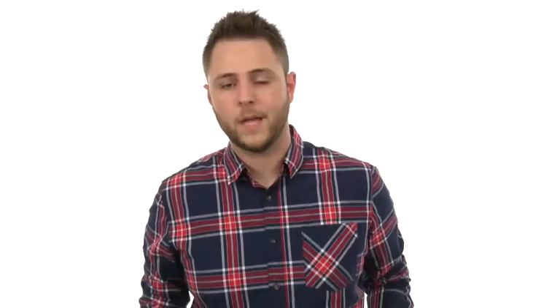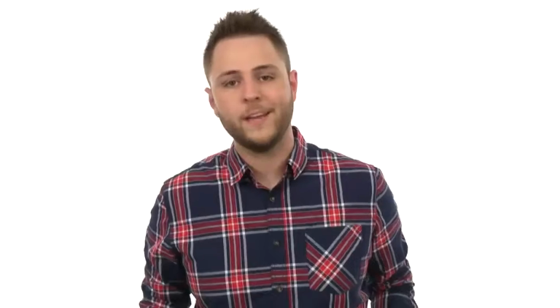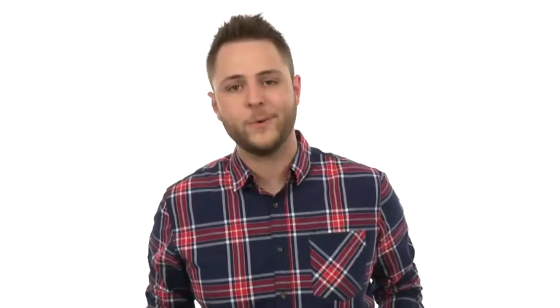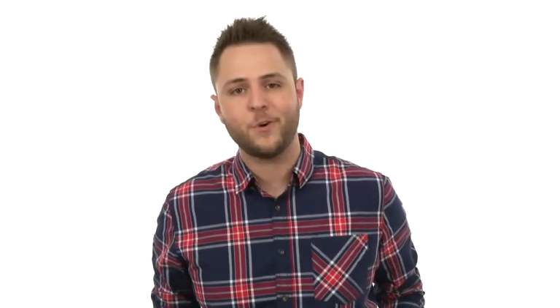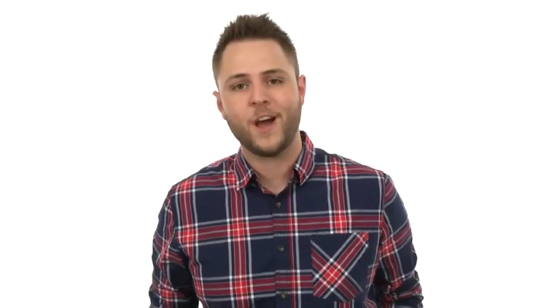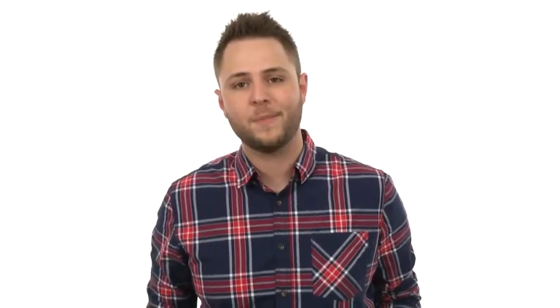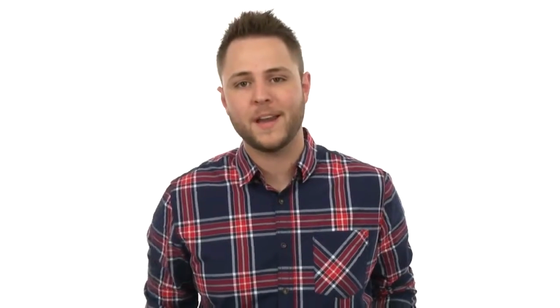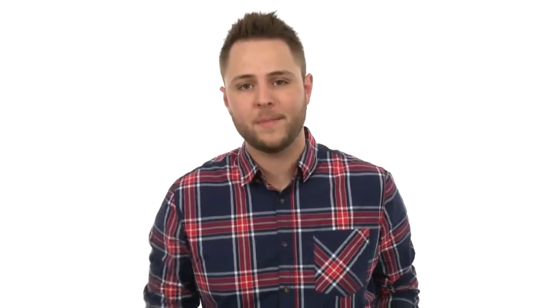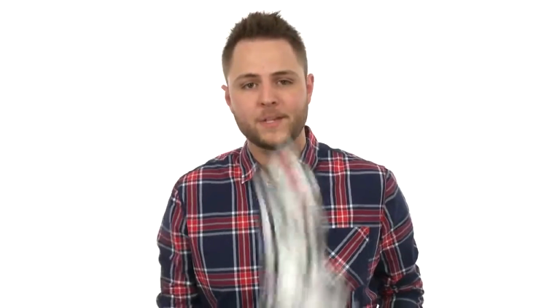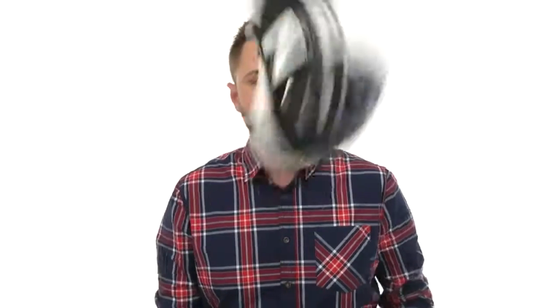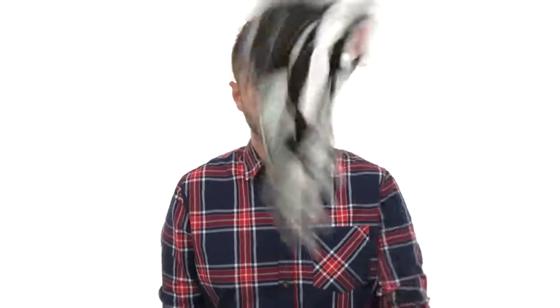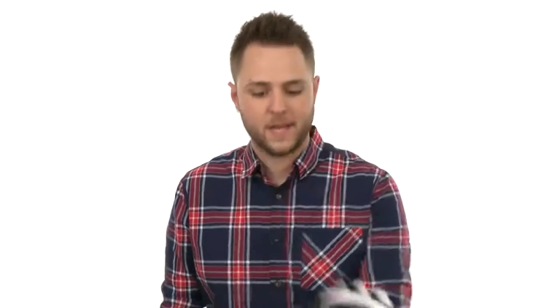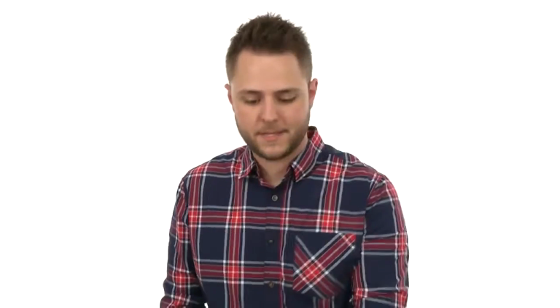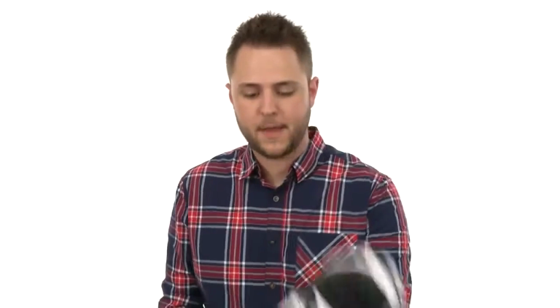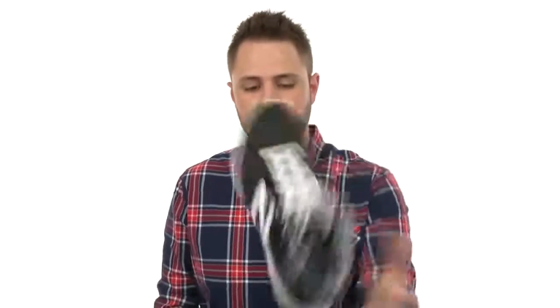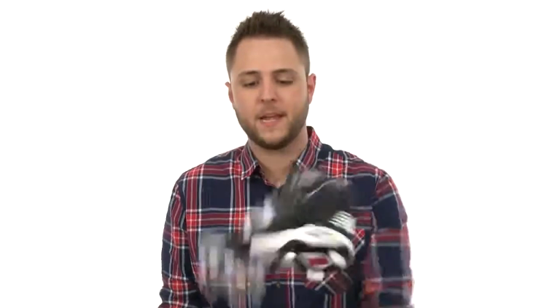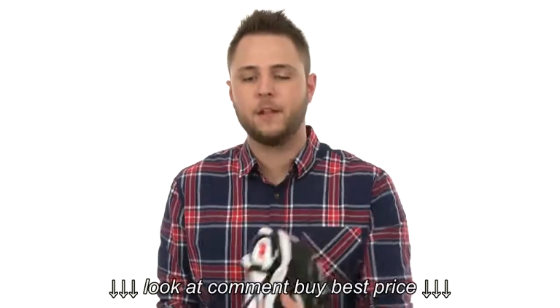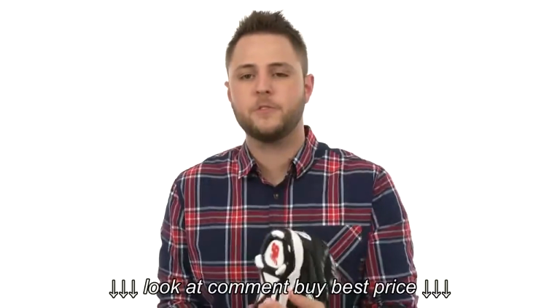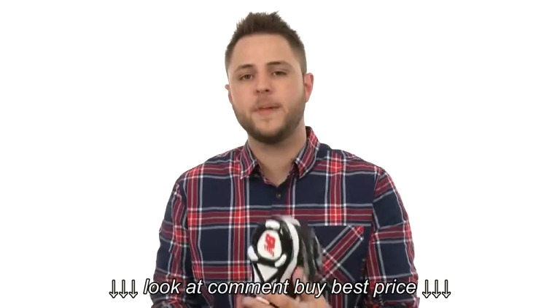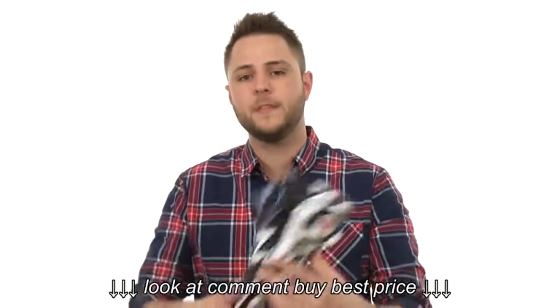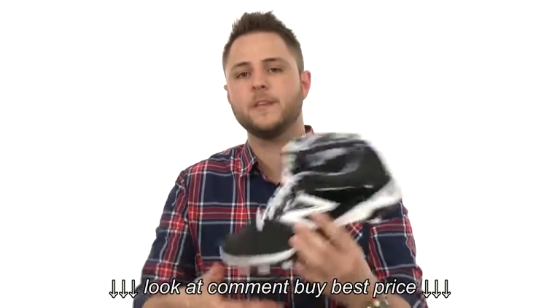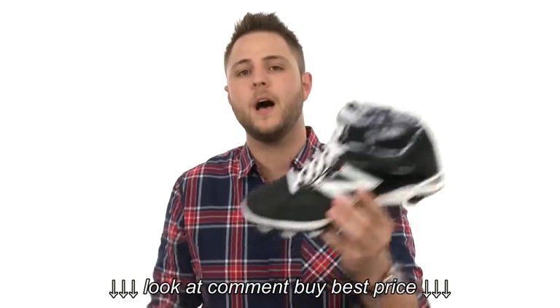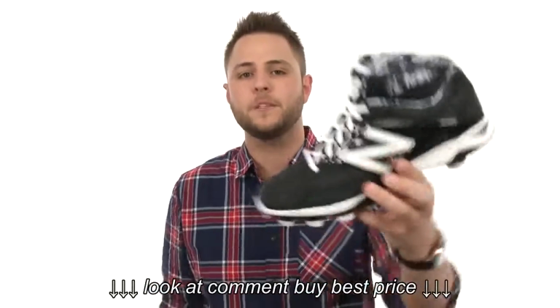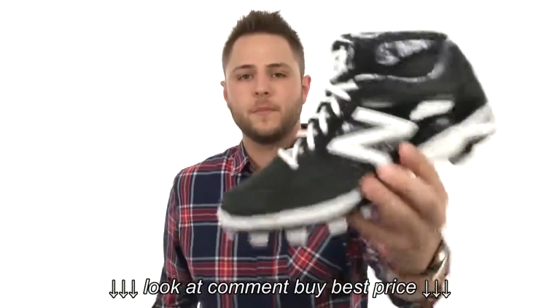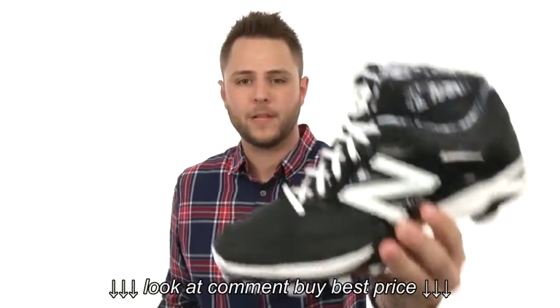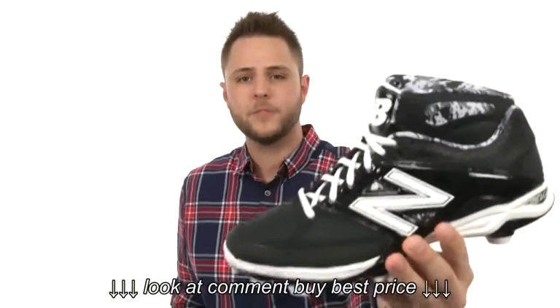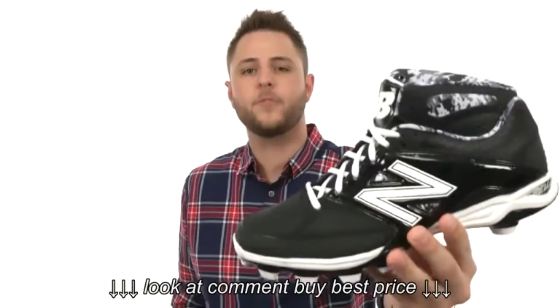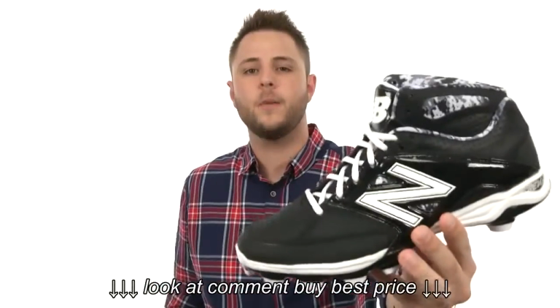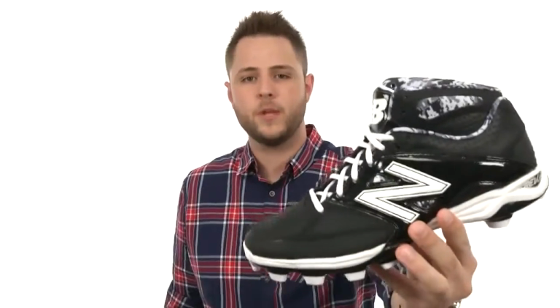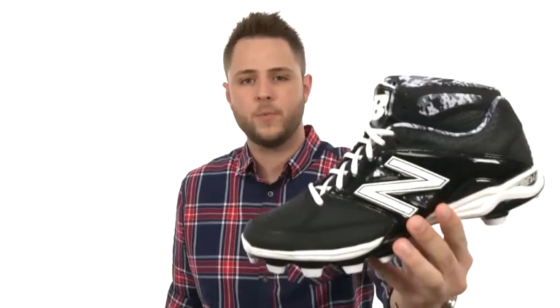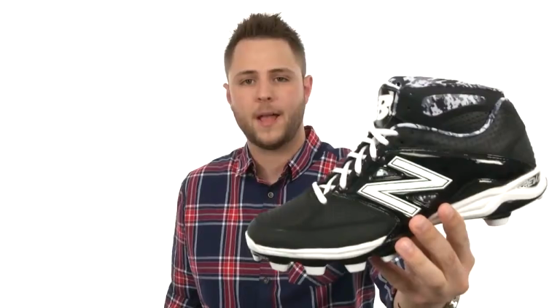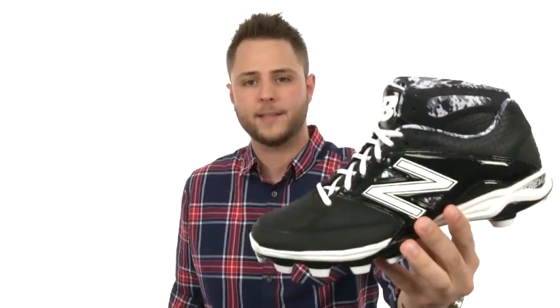Hey, what's going on? My name is Richard and today we're taking a close peek at these awesome cleats from New Balance.